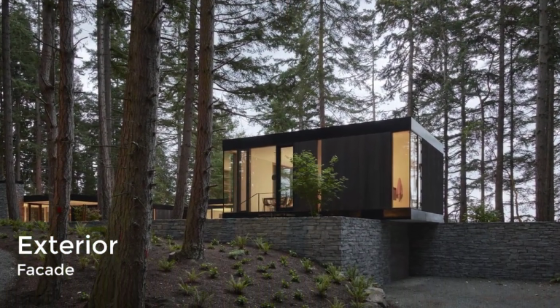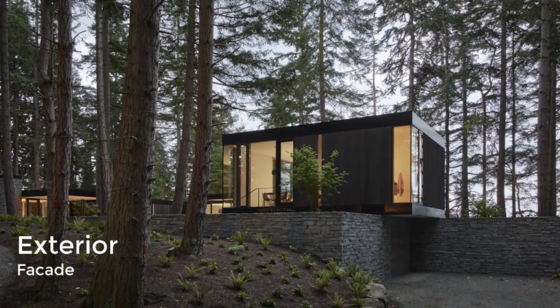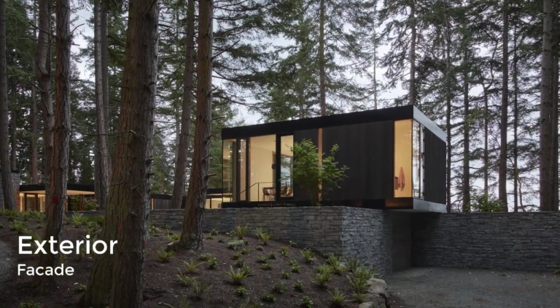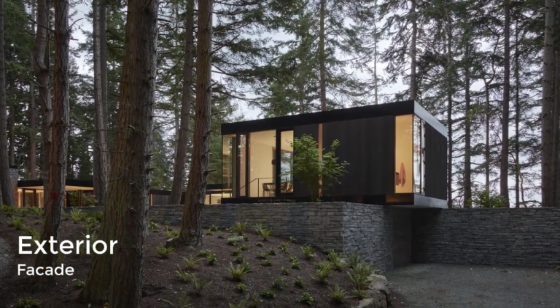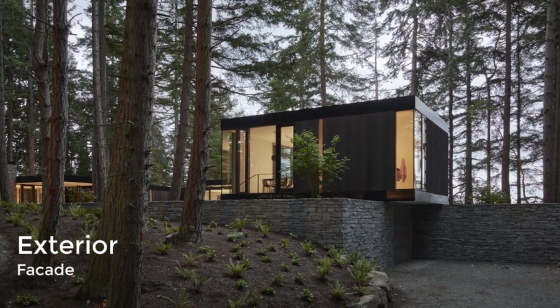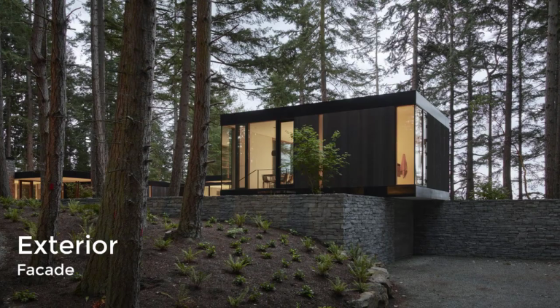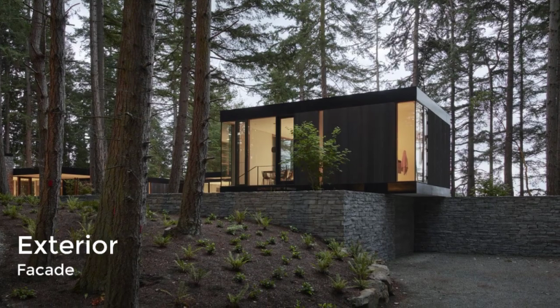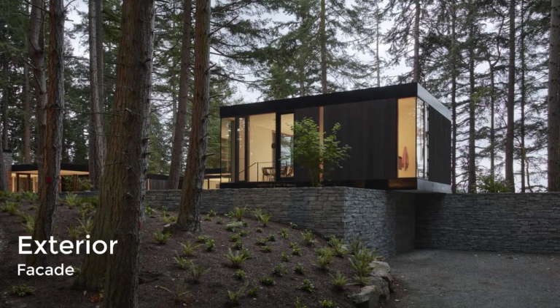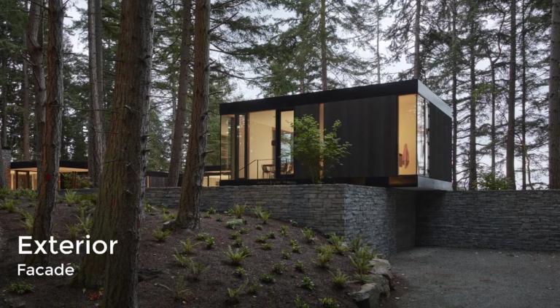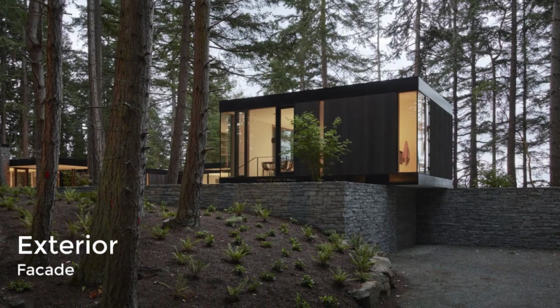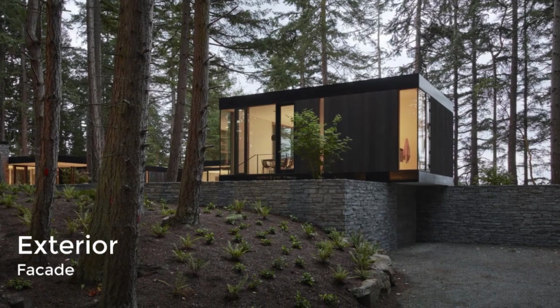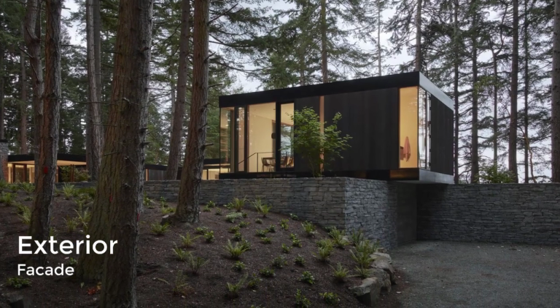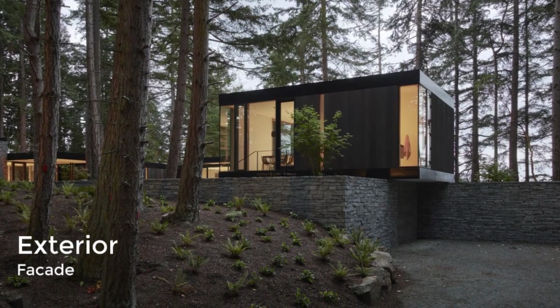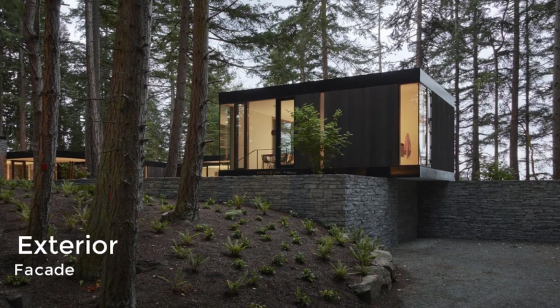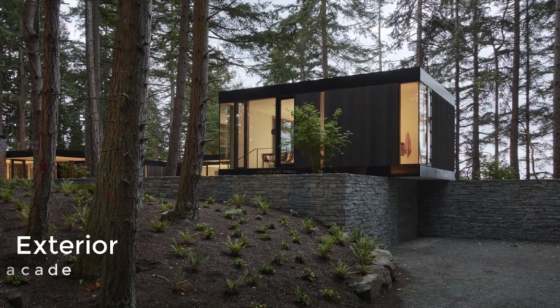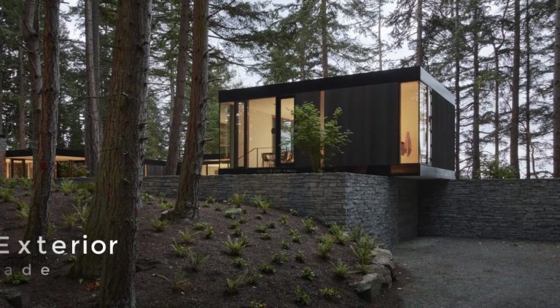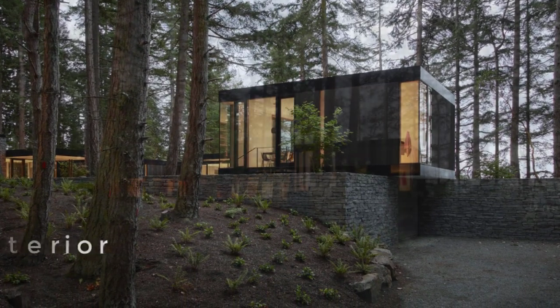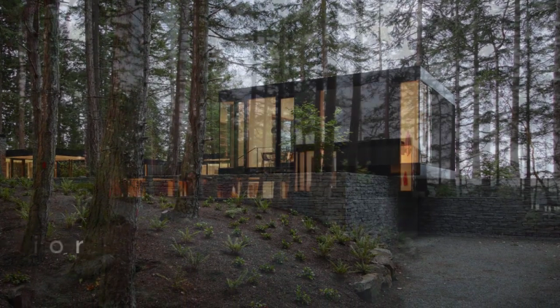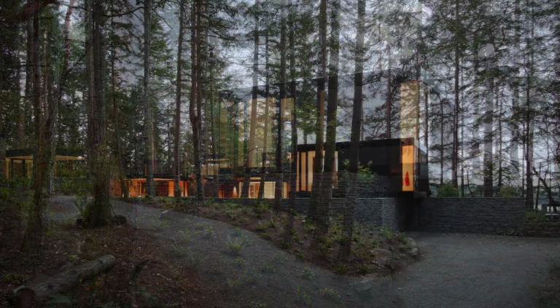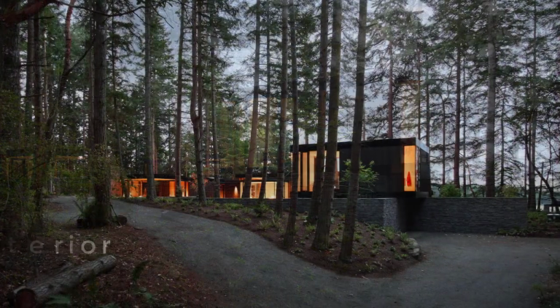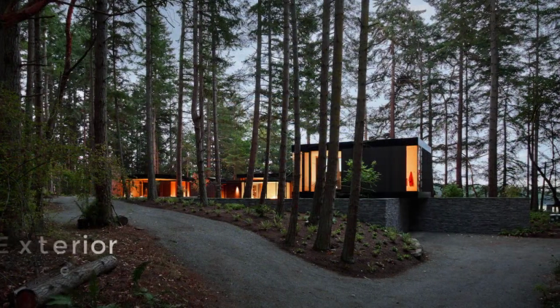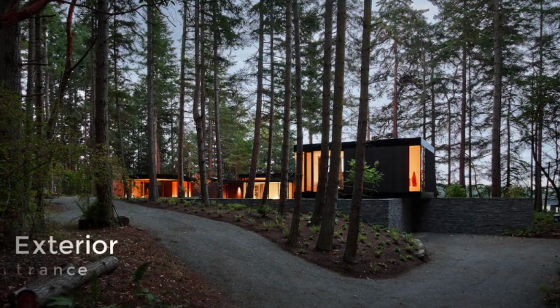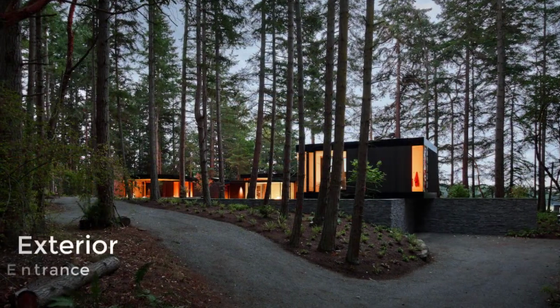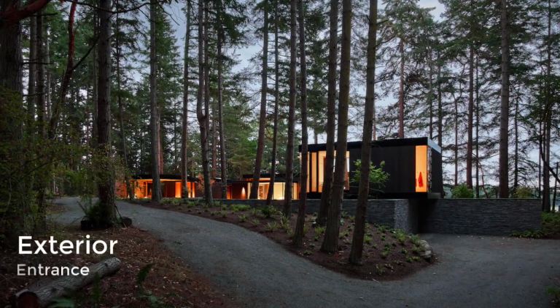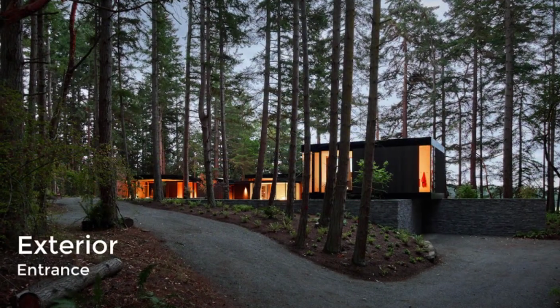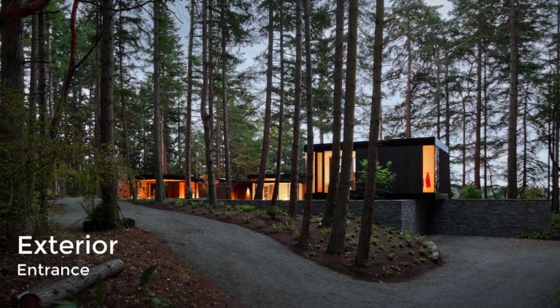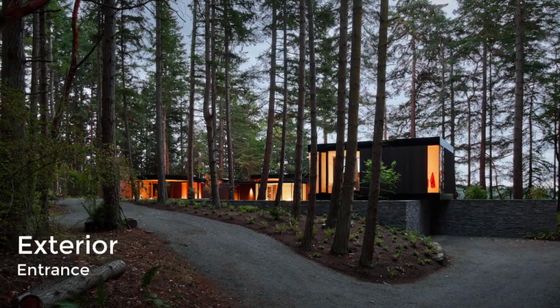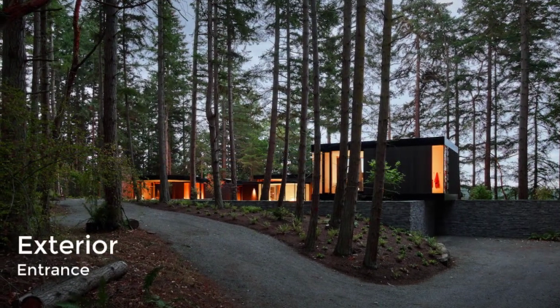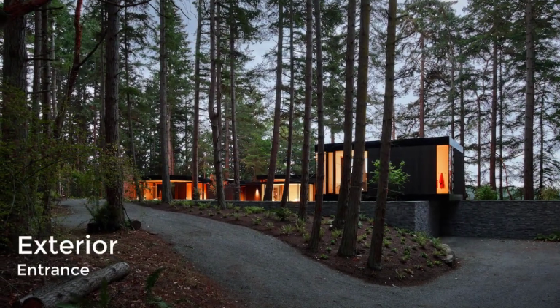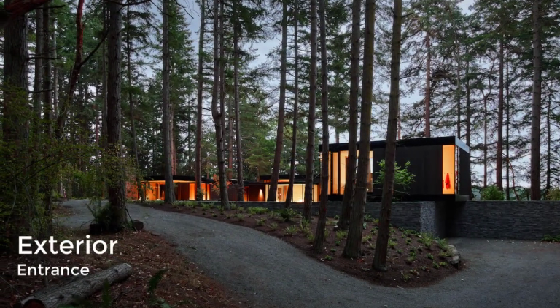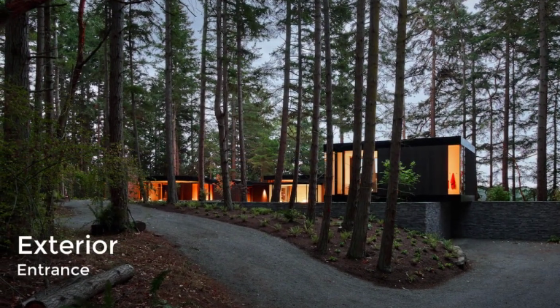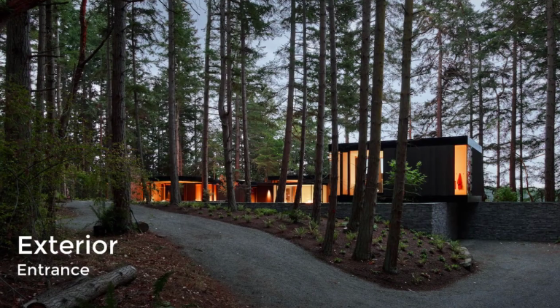Situated on a gently sloping site, the house consists of three rectilinear volumes organized around a central courtyard.